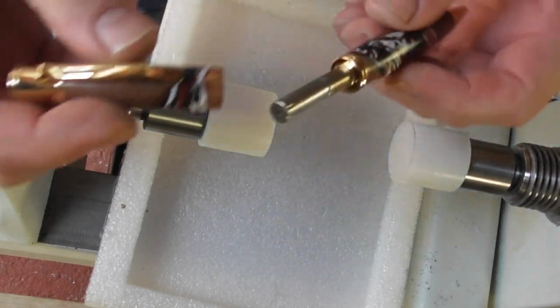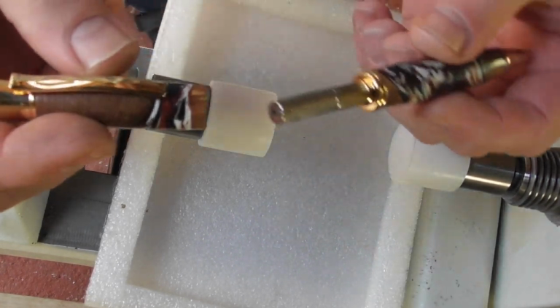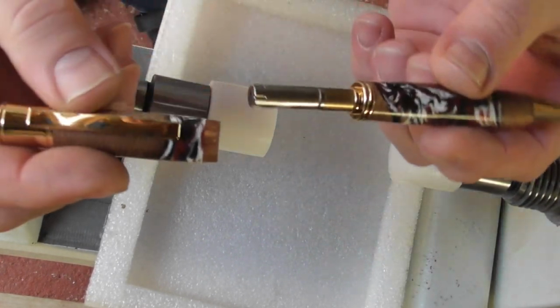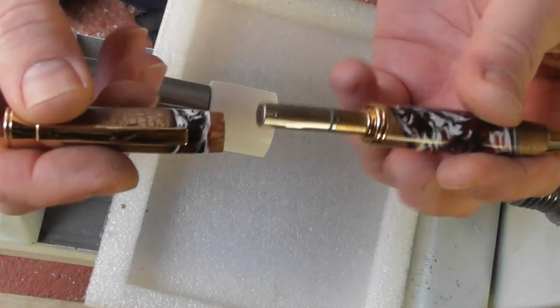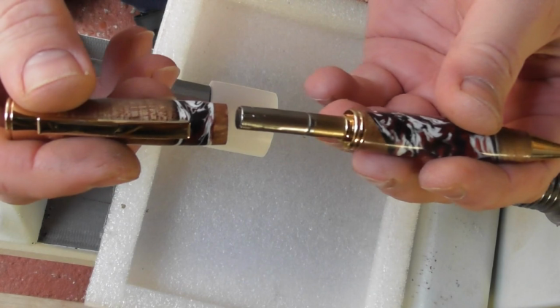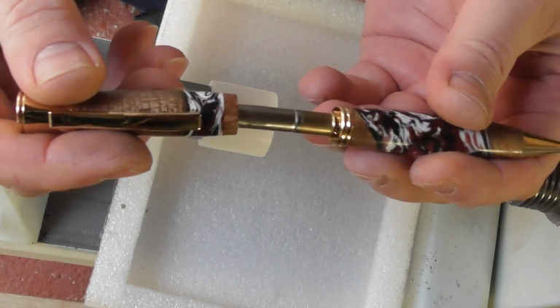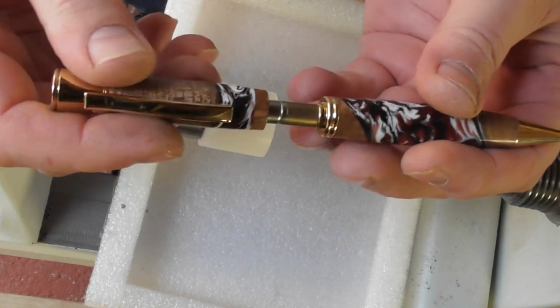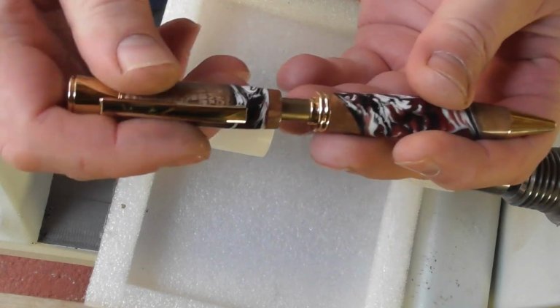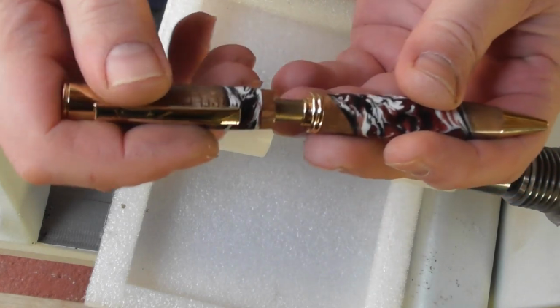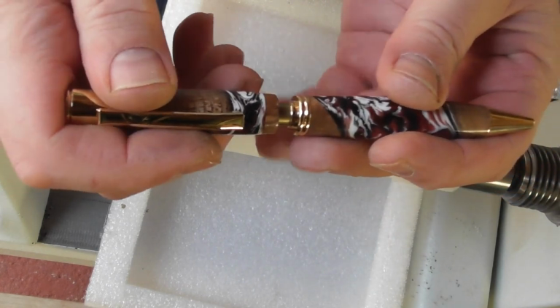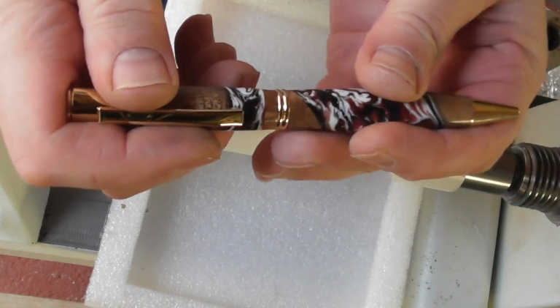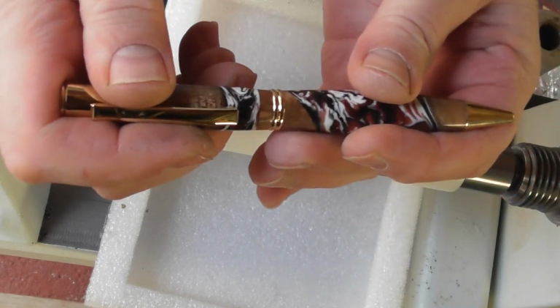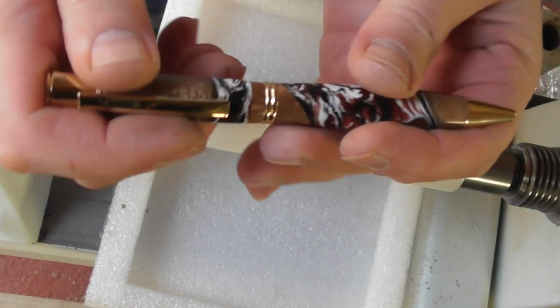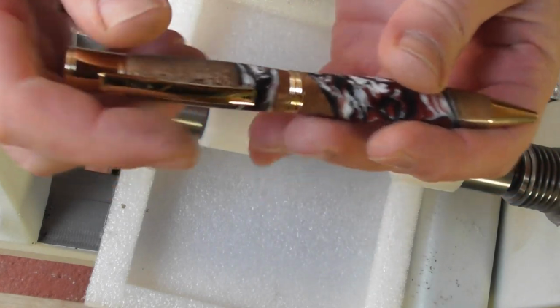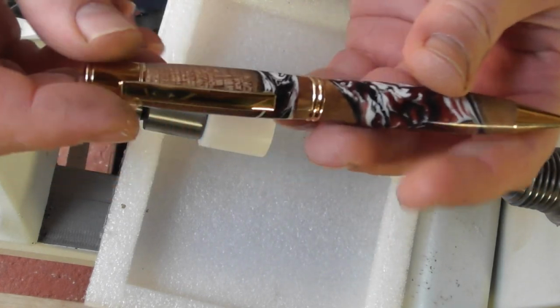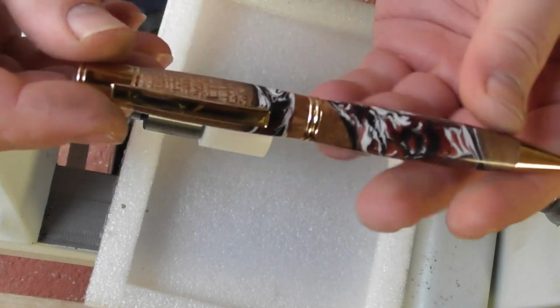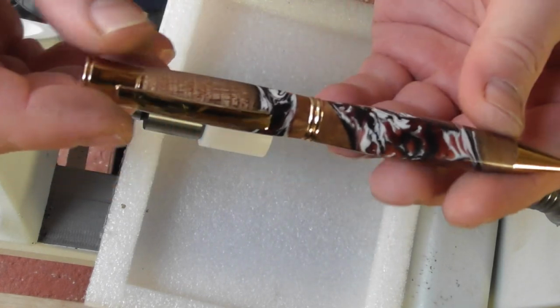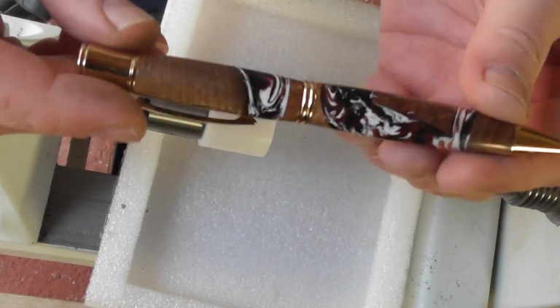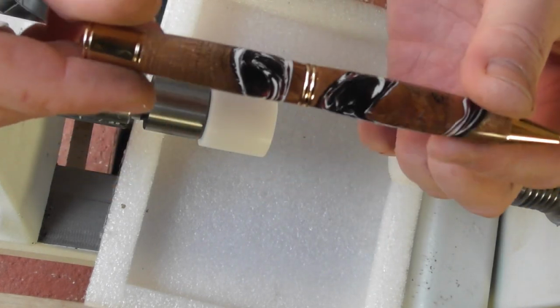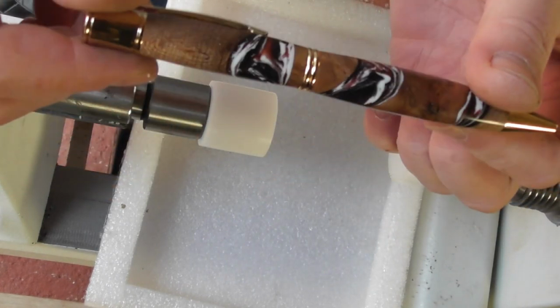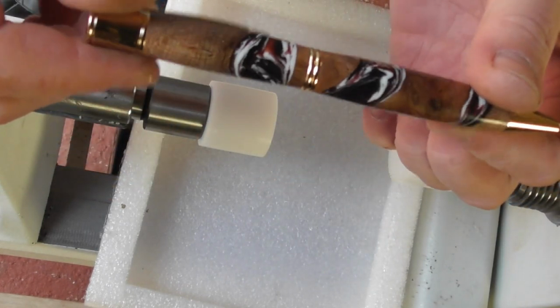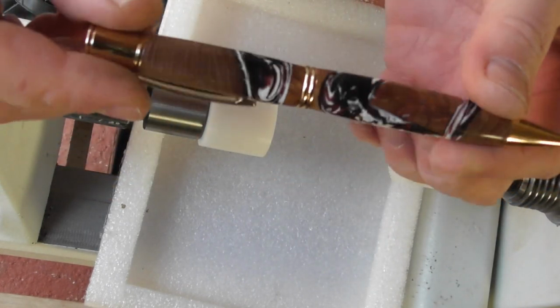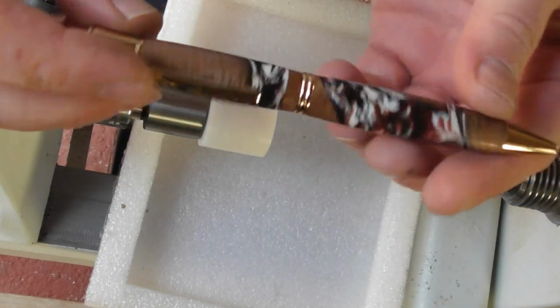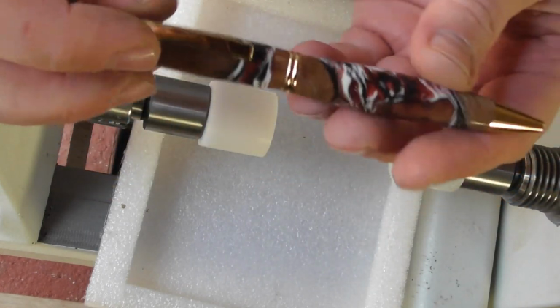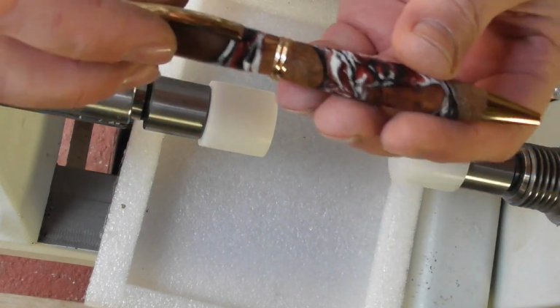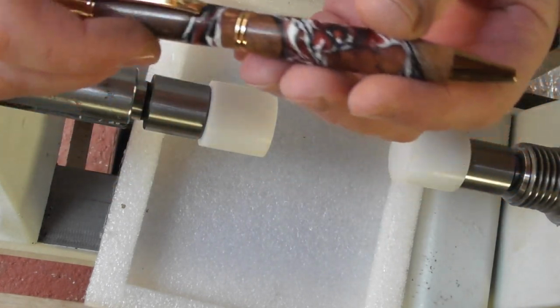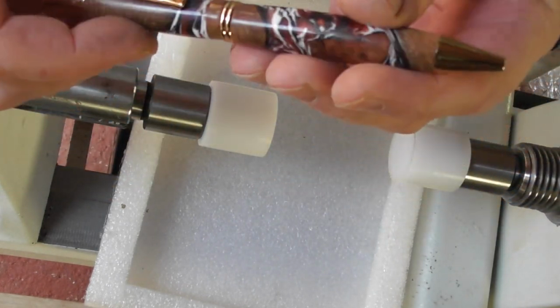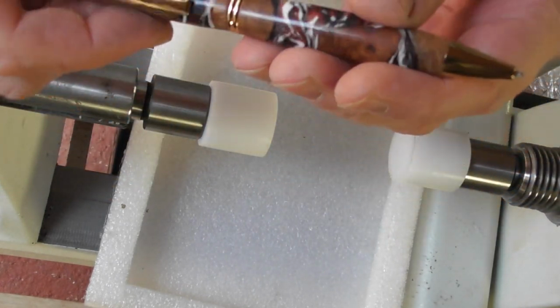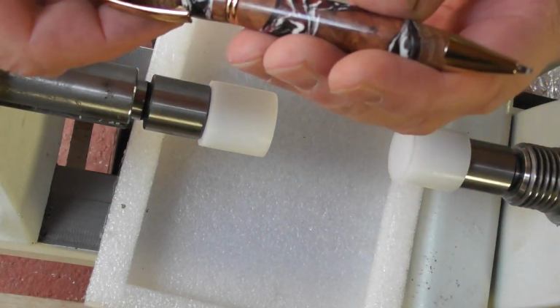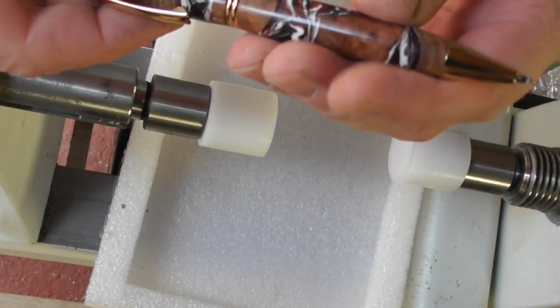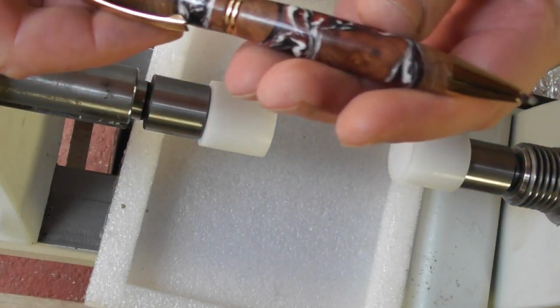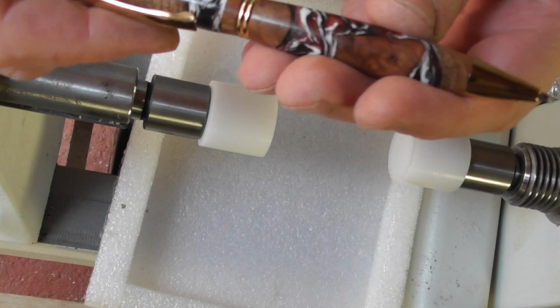That will then push over there and there we have the finished kit.